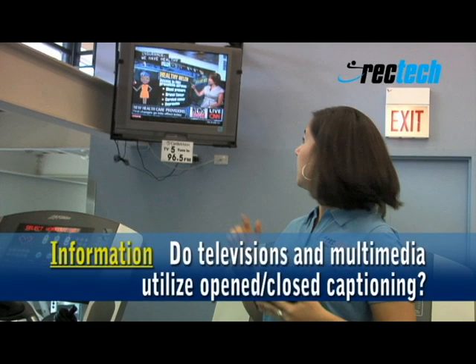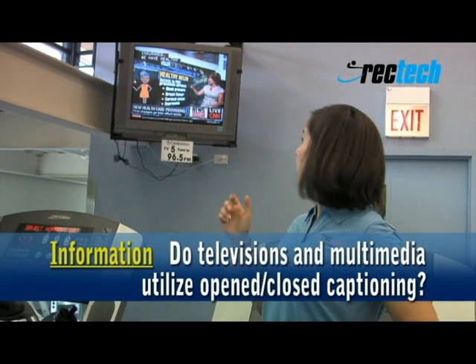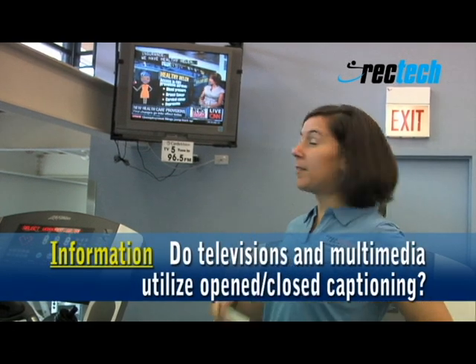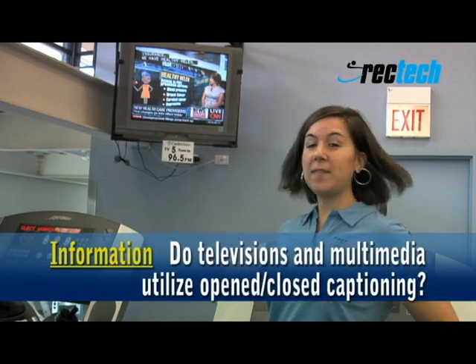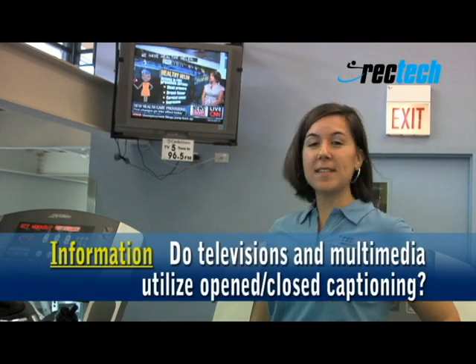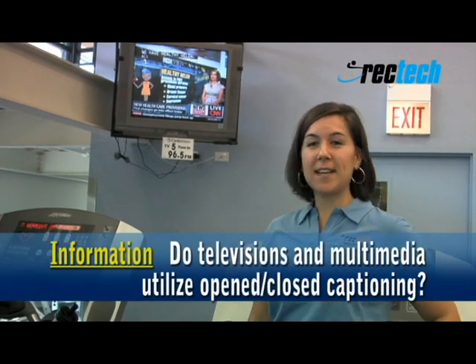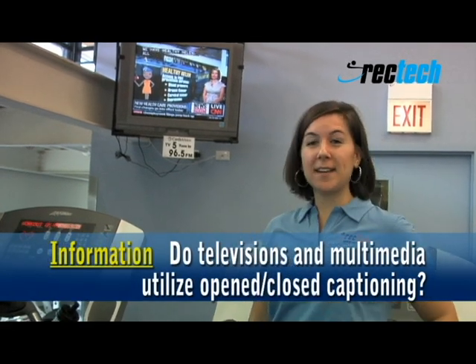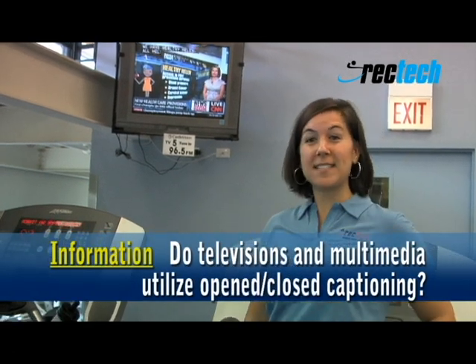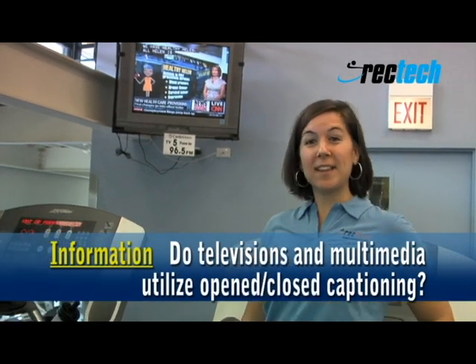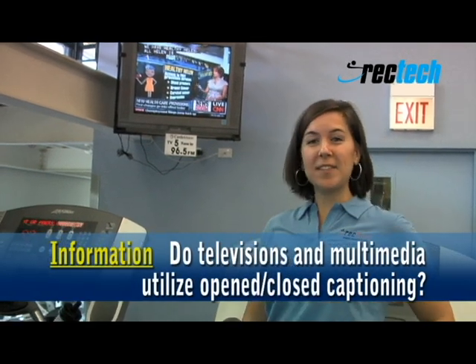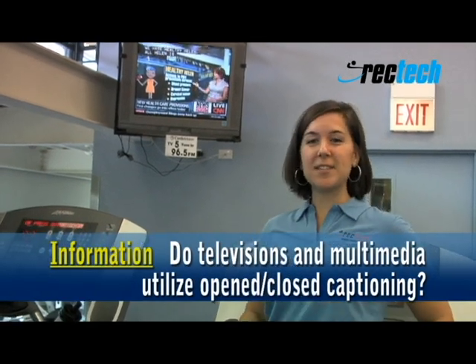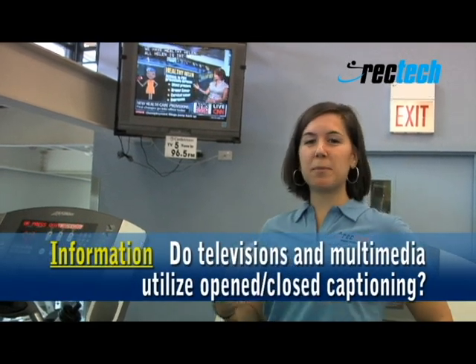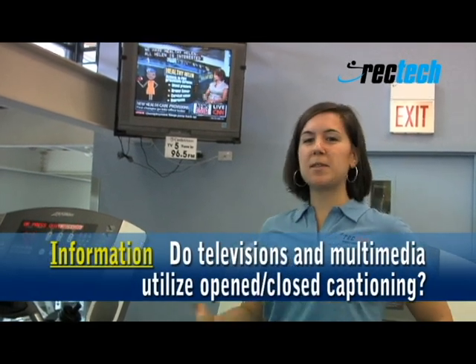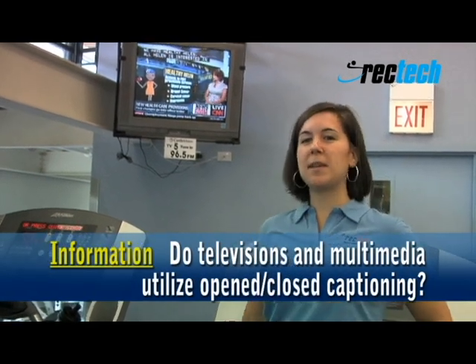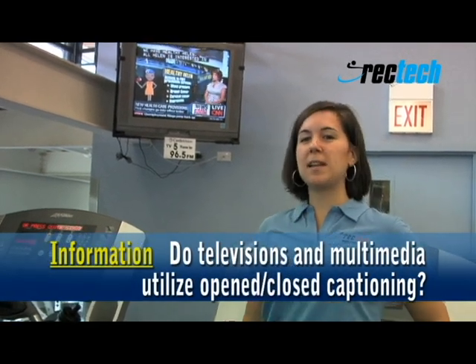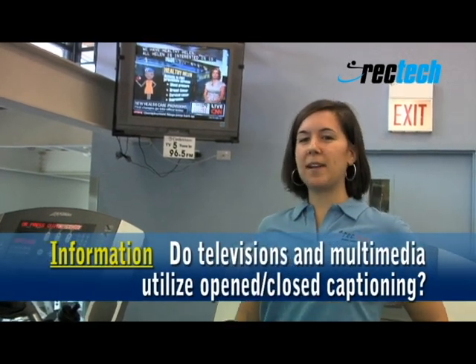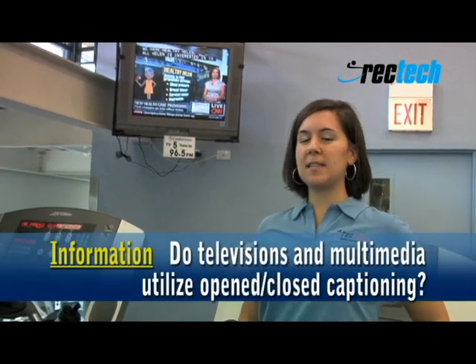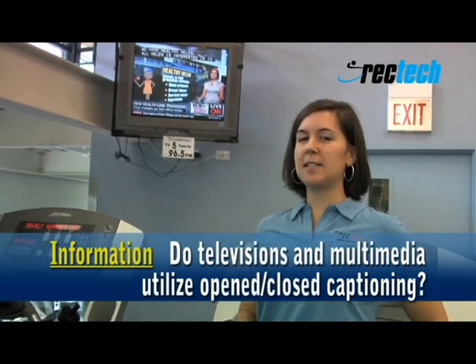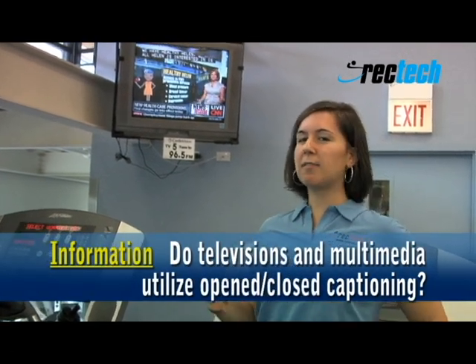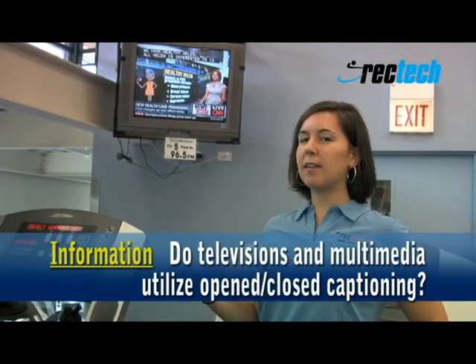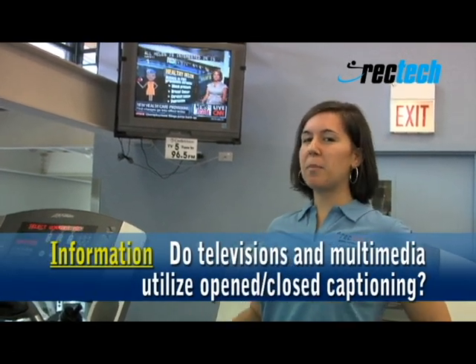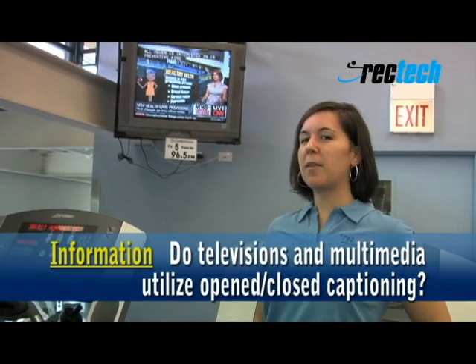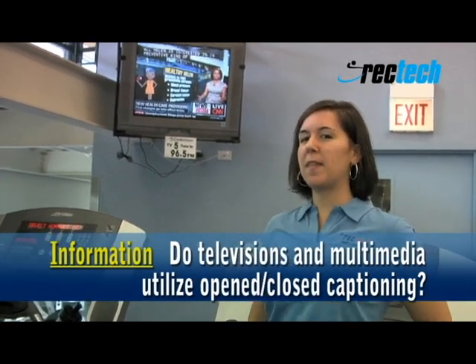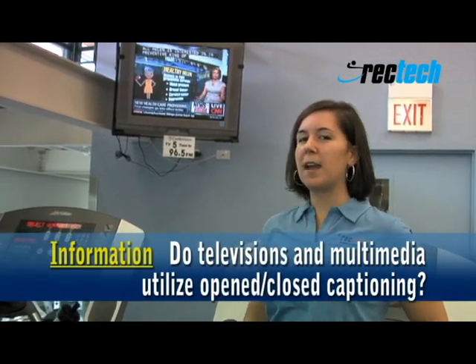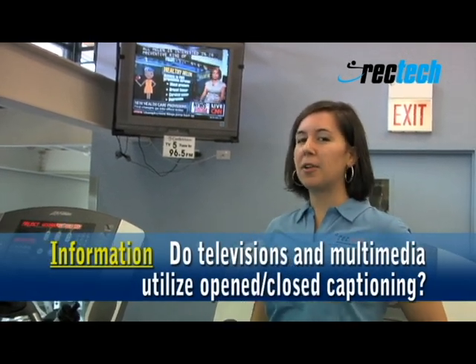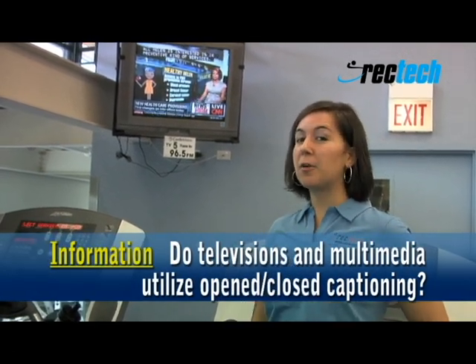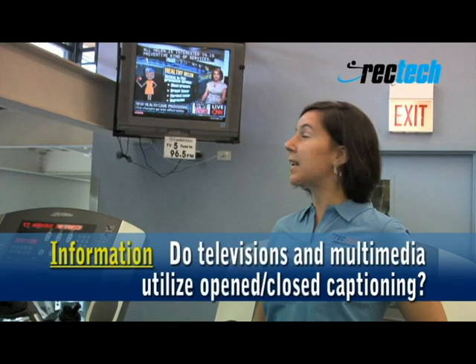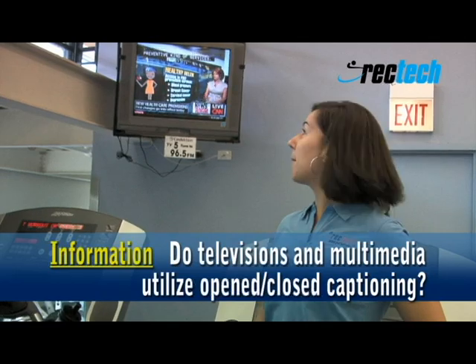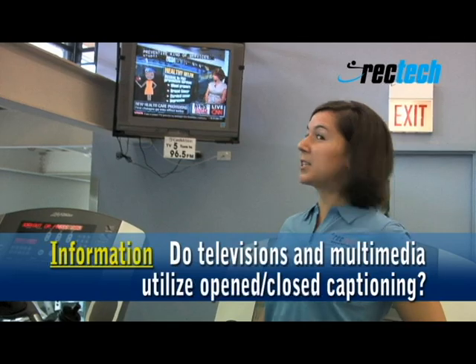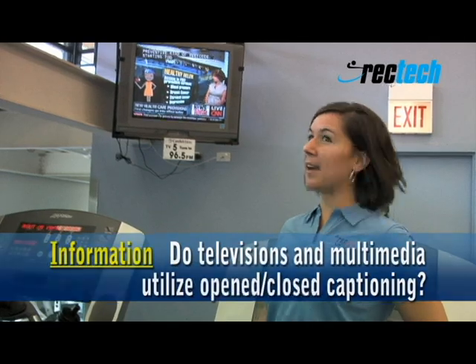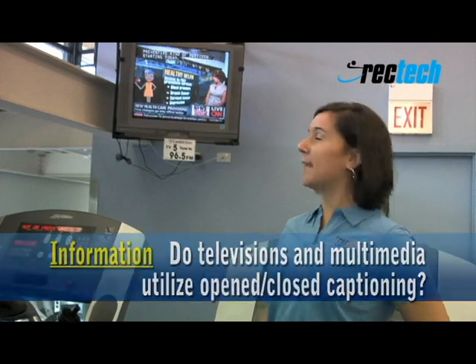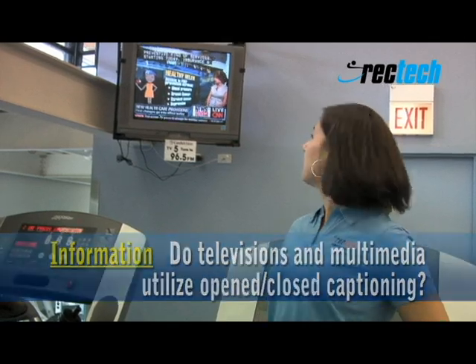If the fitness center has televisions or multimedia devices, it's really important that they have closed captioning on them.